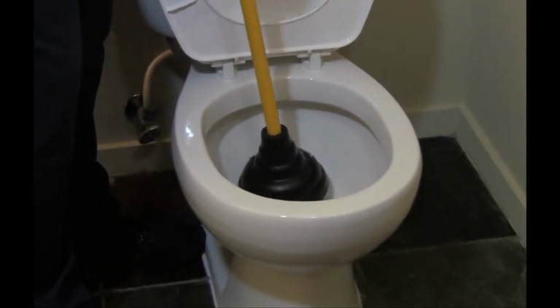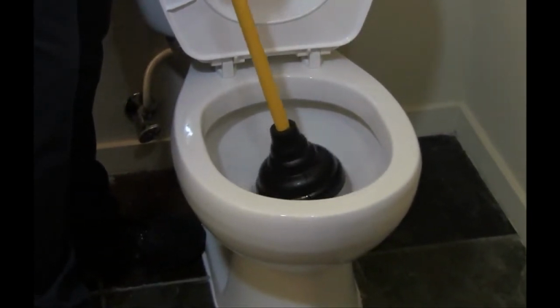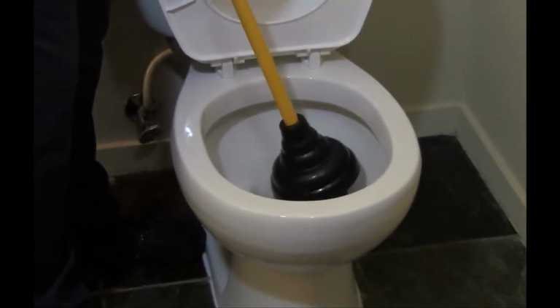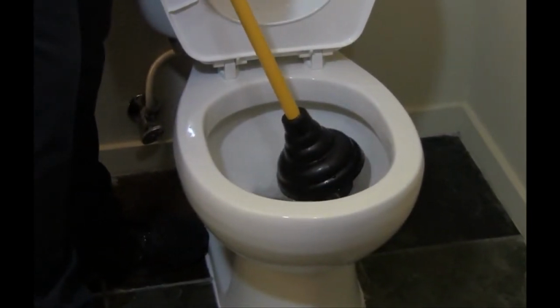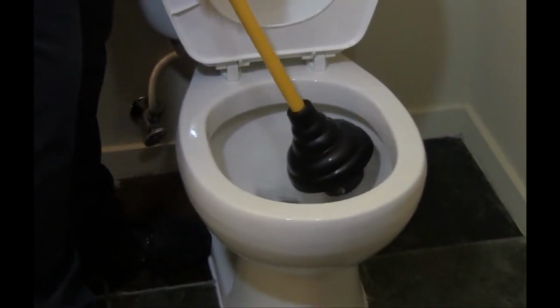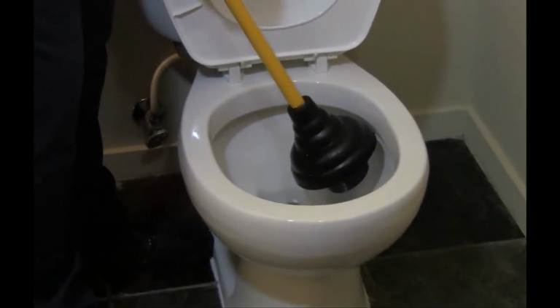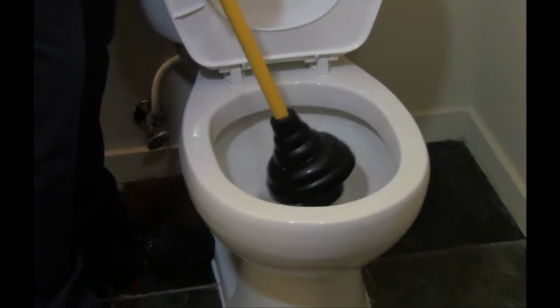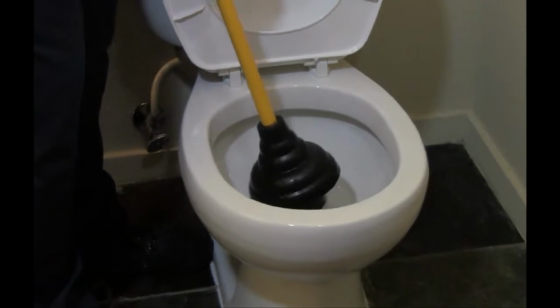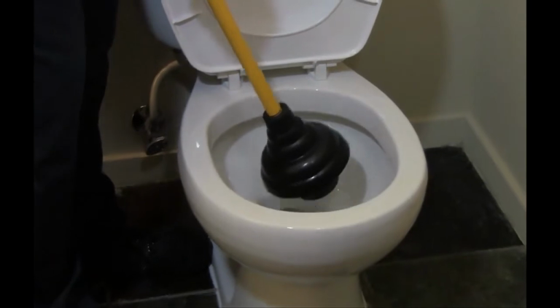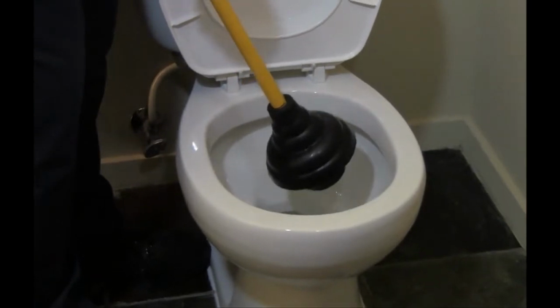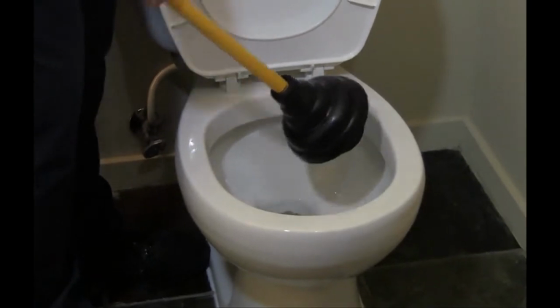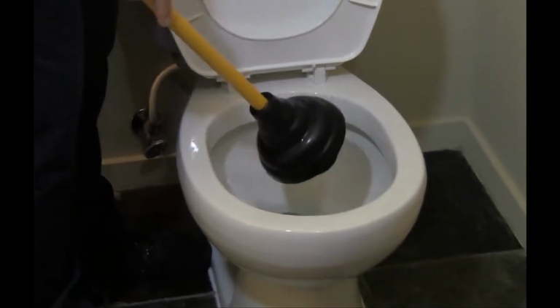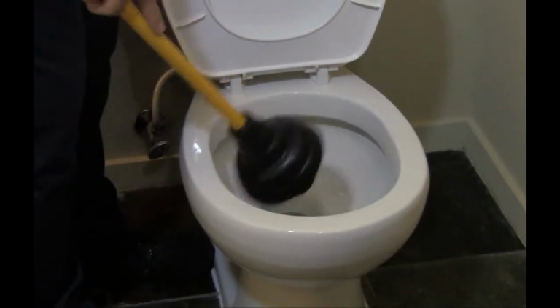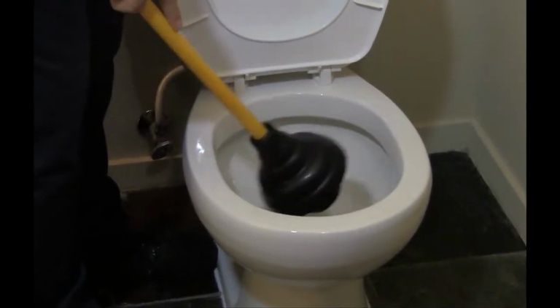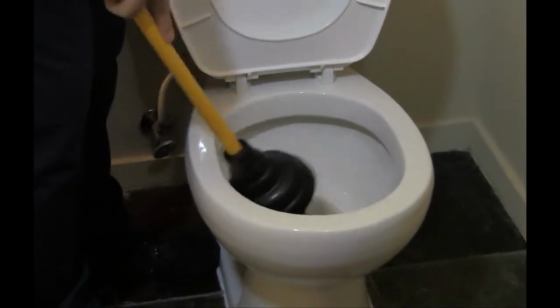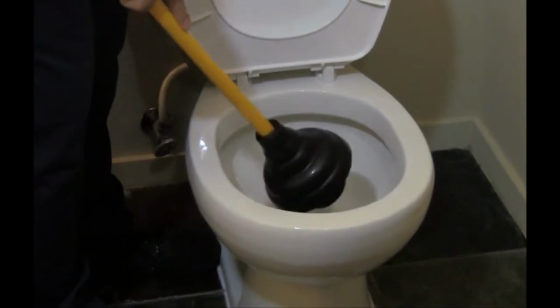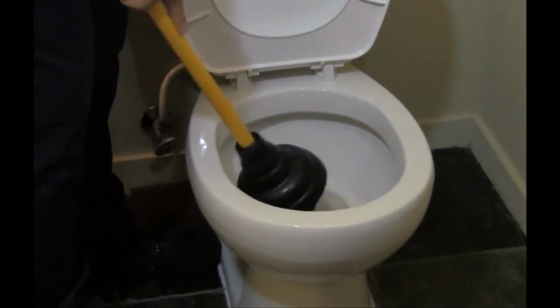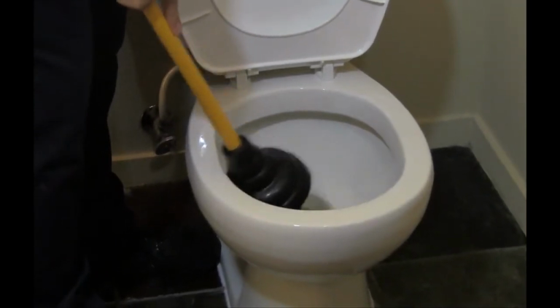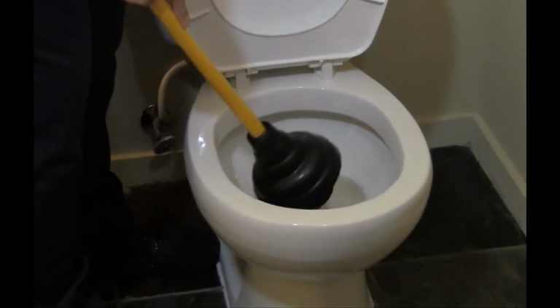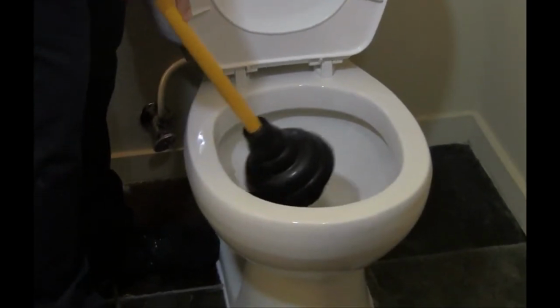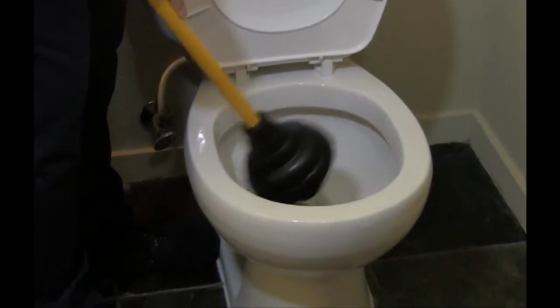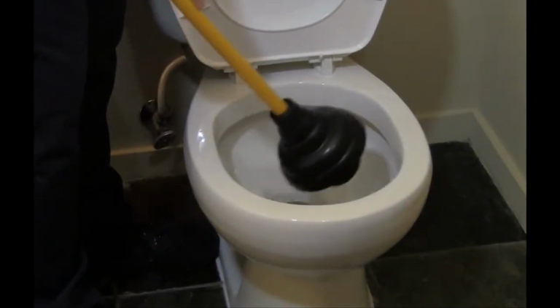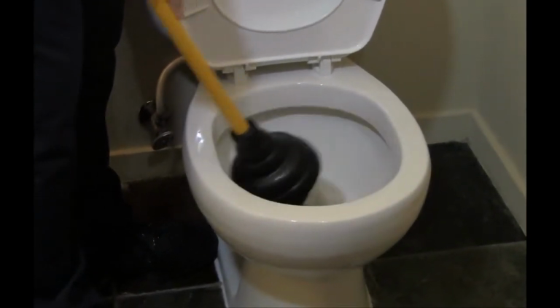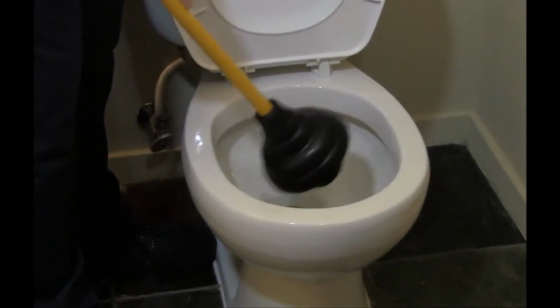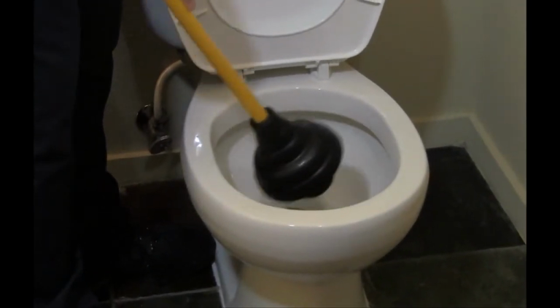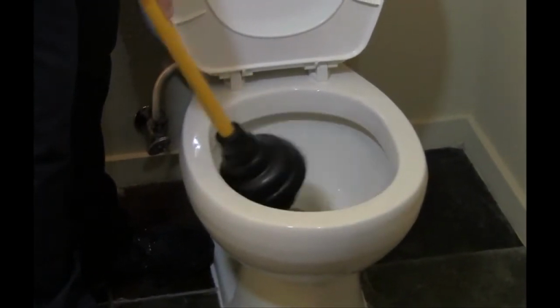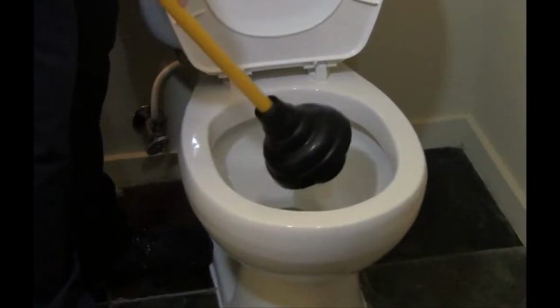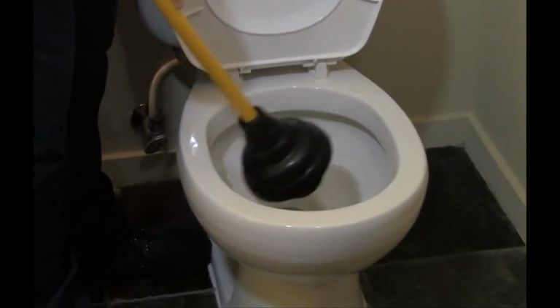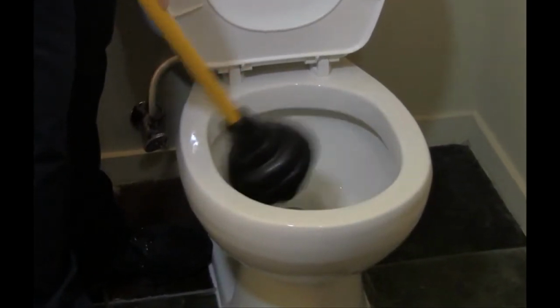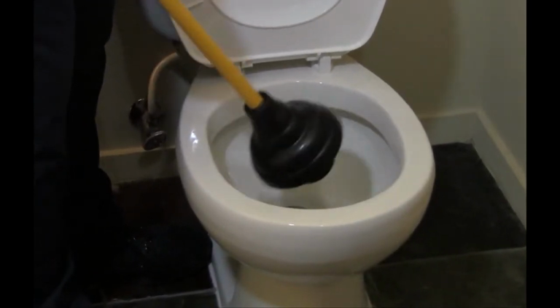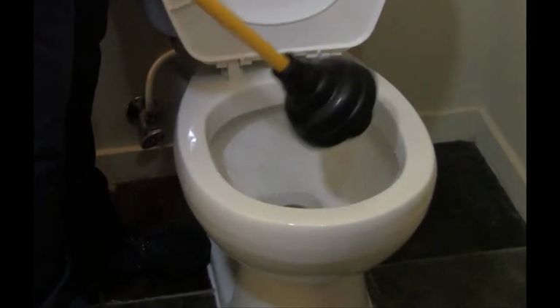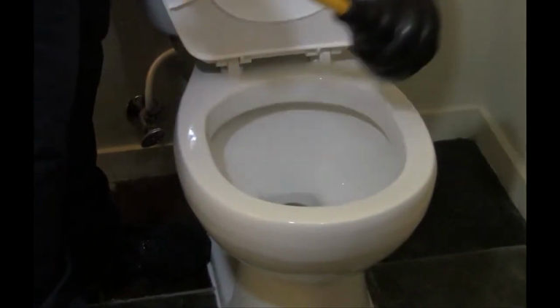Once you feel your drain line is clear, remove your plunger and tap it on the side to dislodge any excess water.